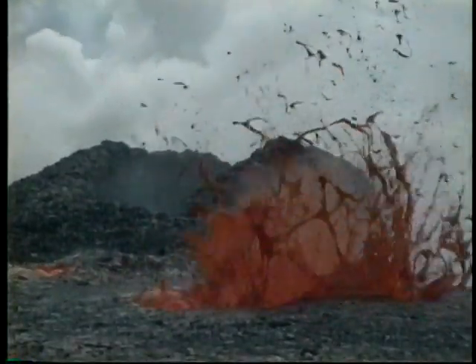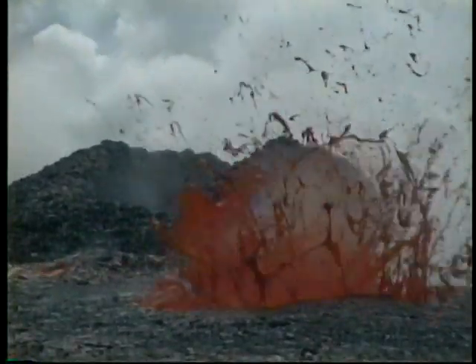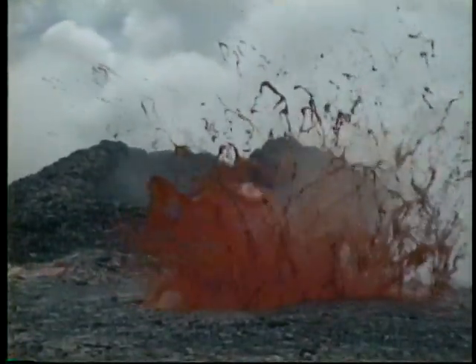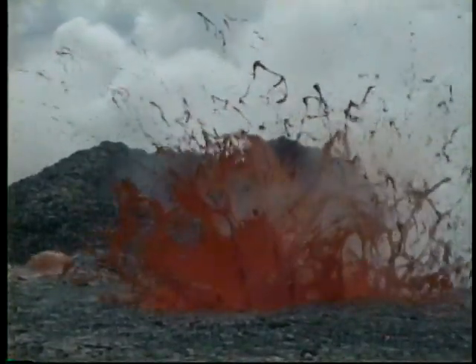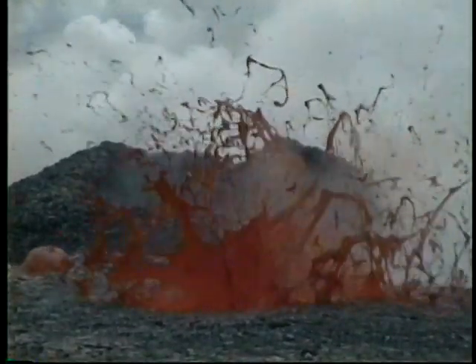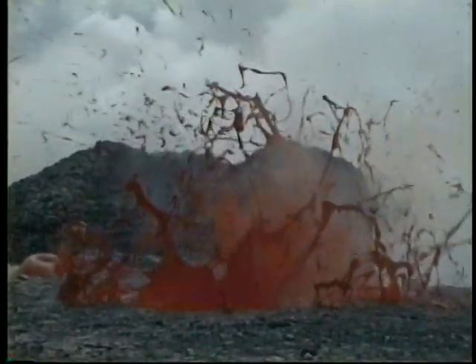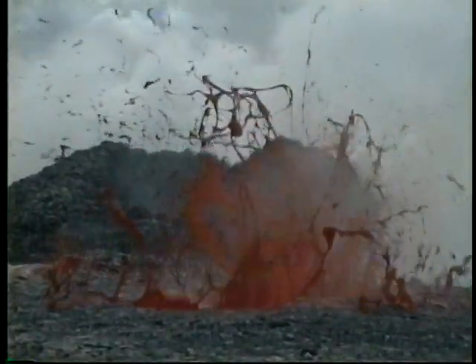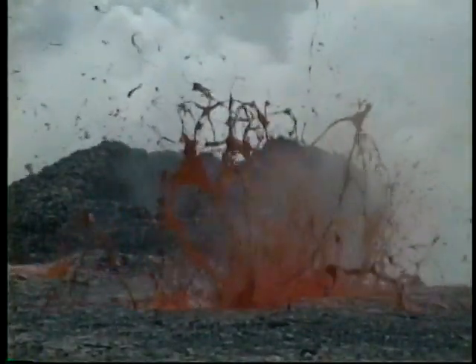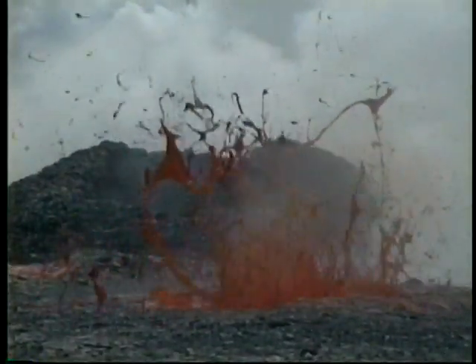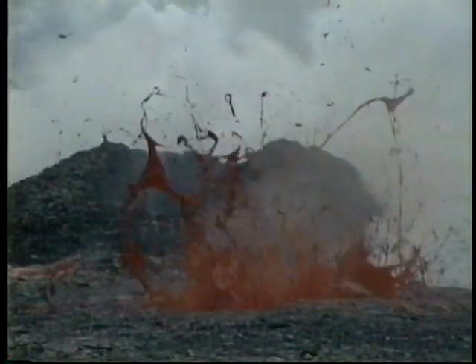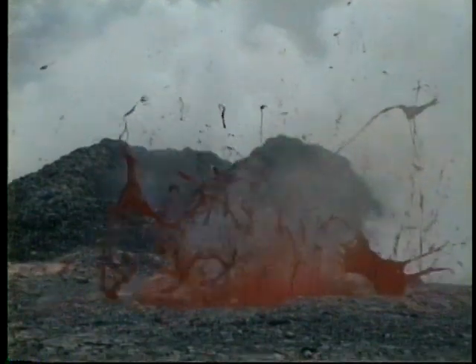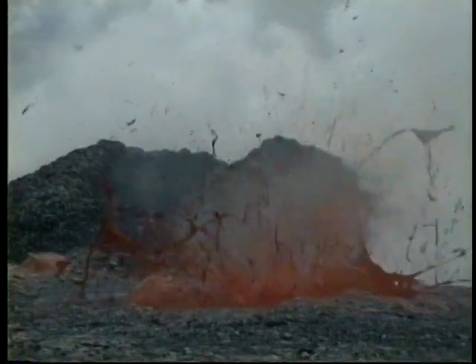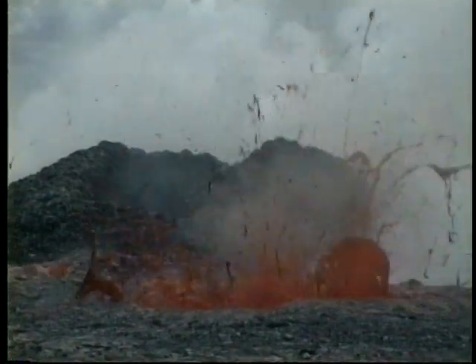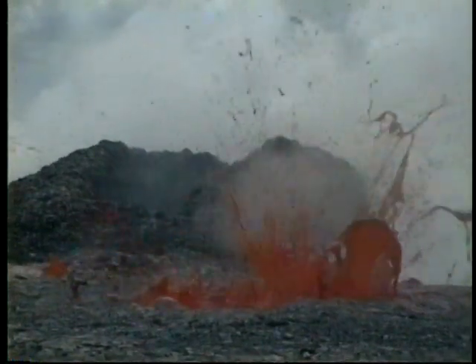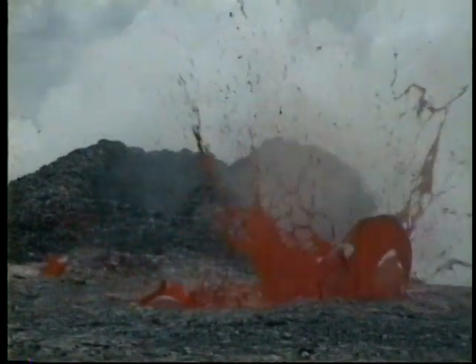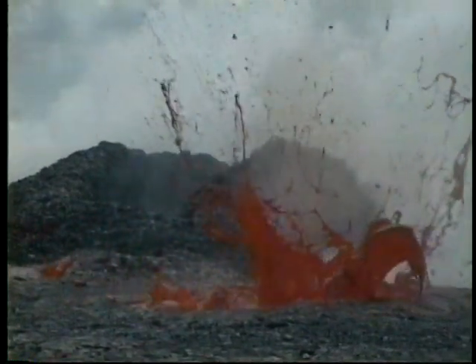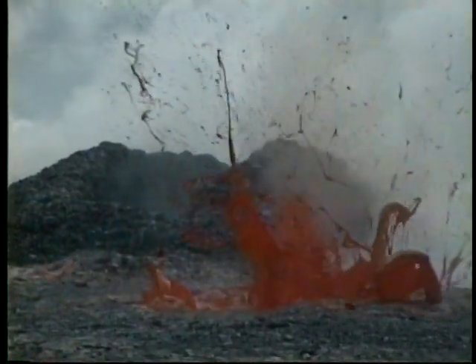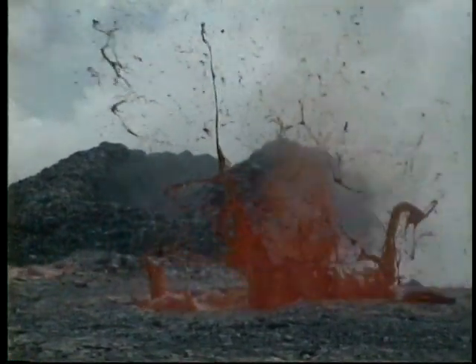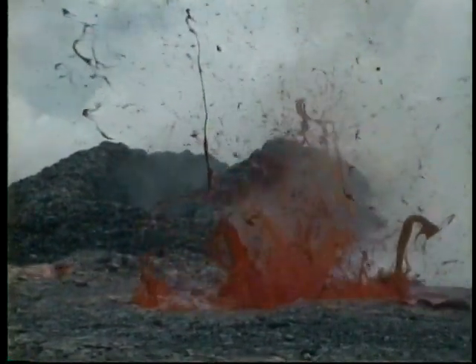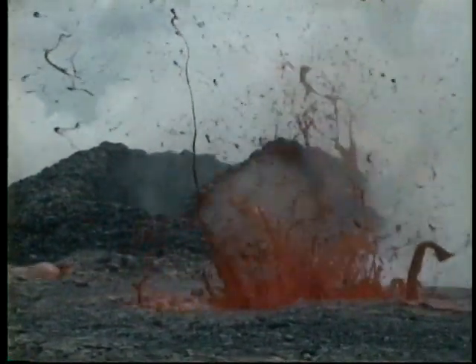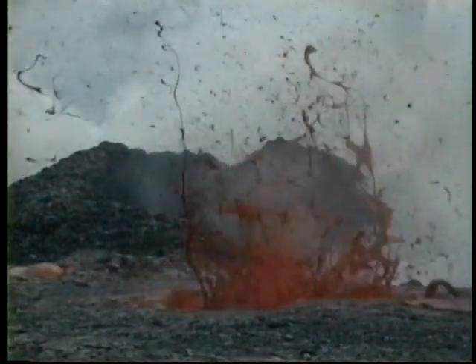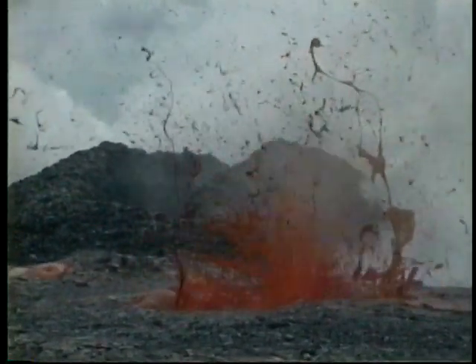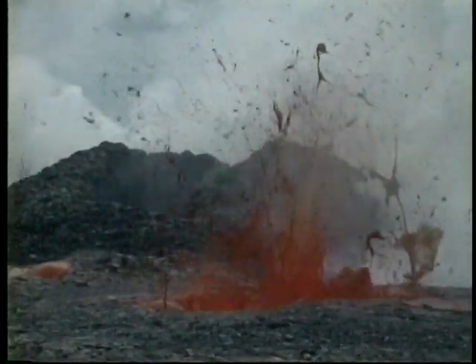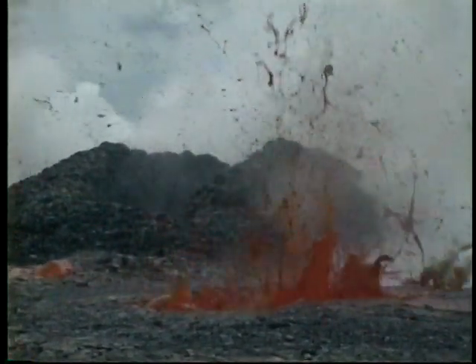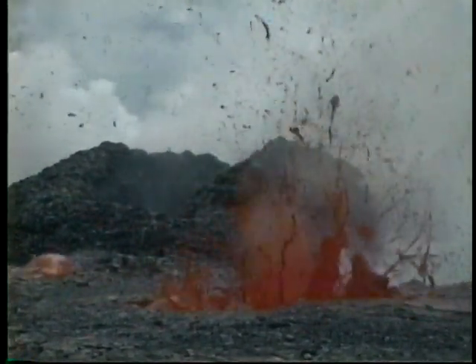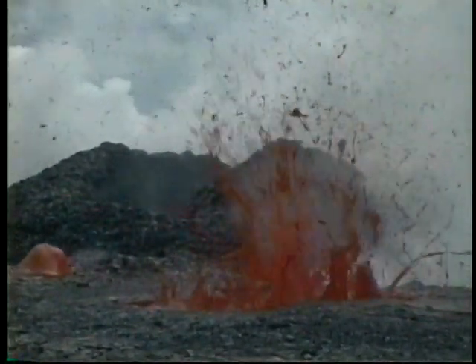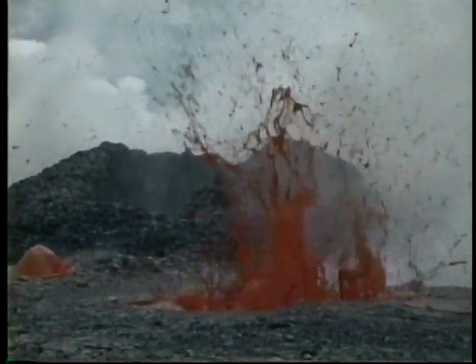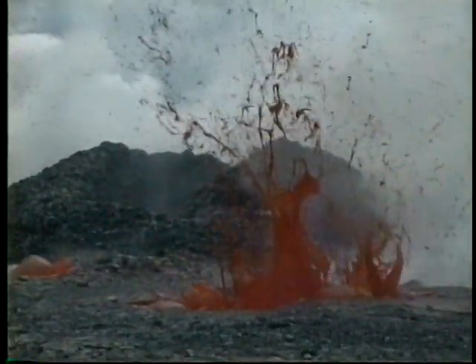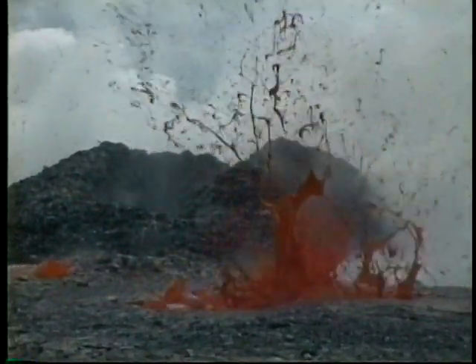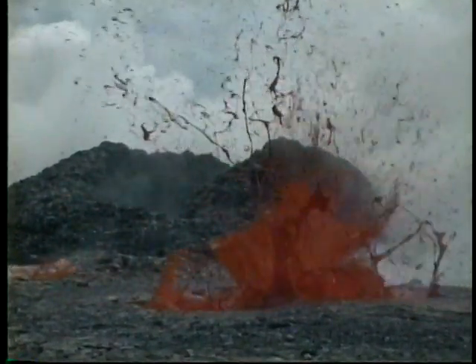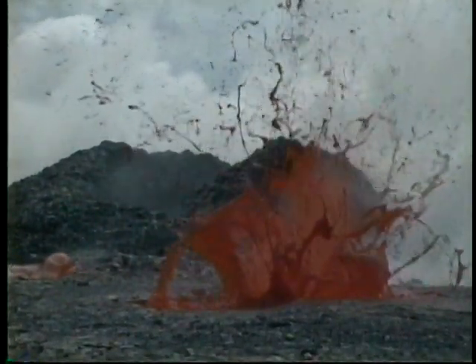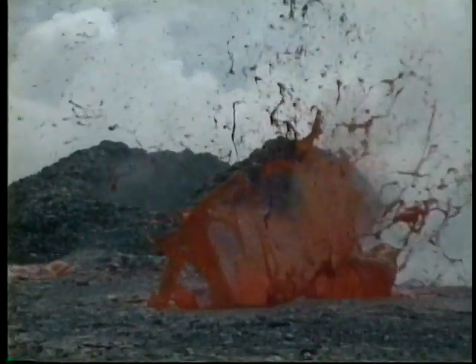Here, gouts of spatter and huge sheets and bubbles of volcanic glass, called limu opele, are blown into the air.